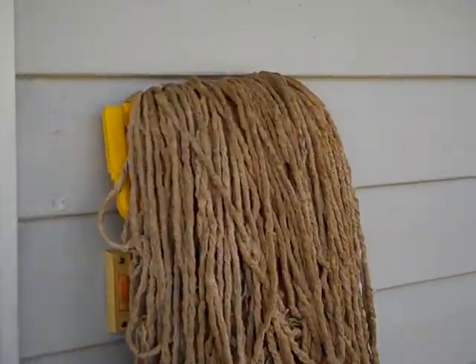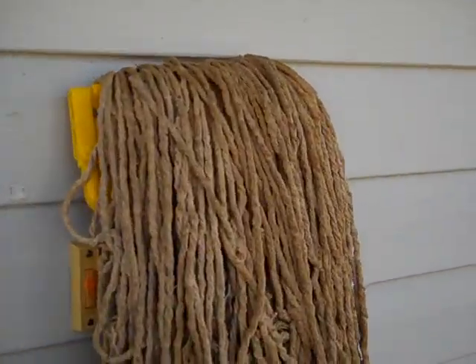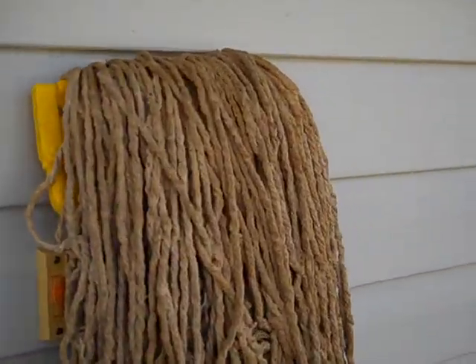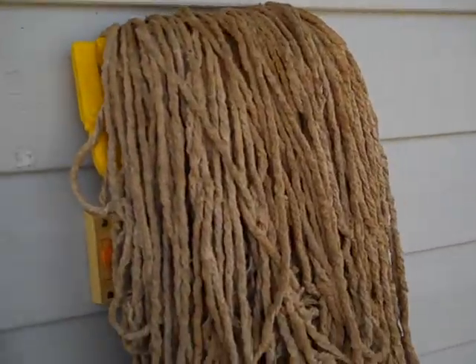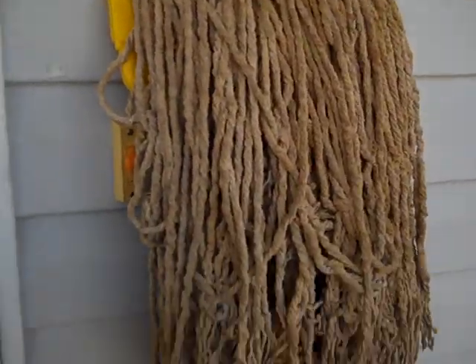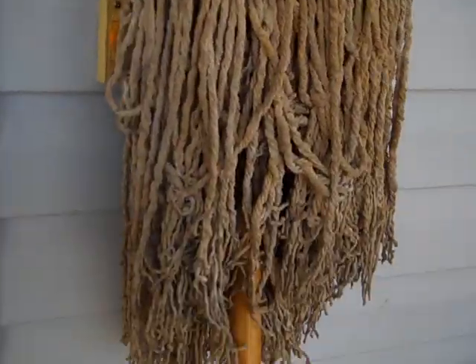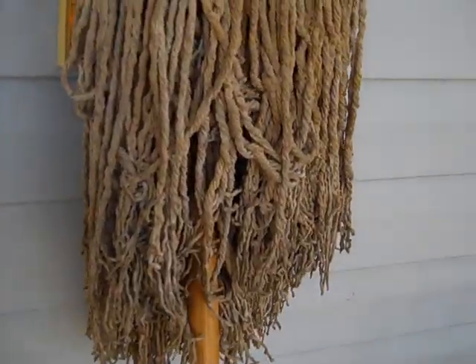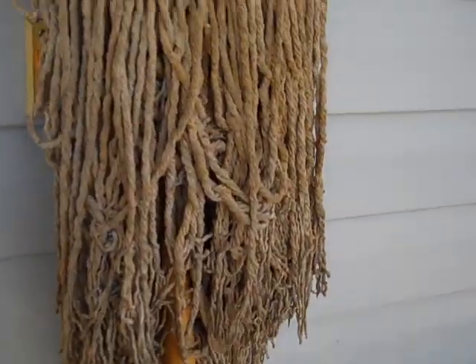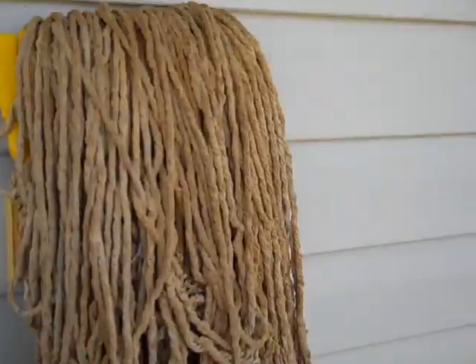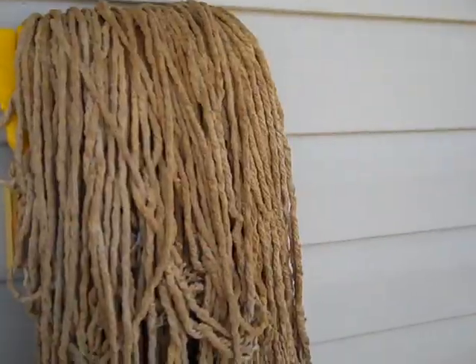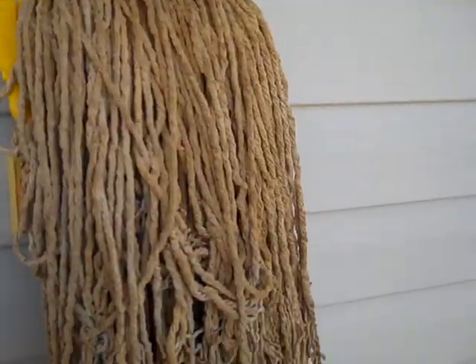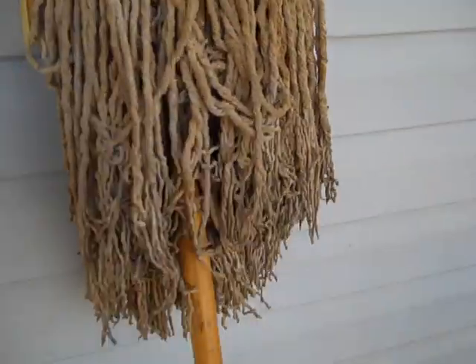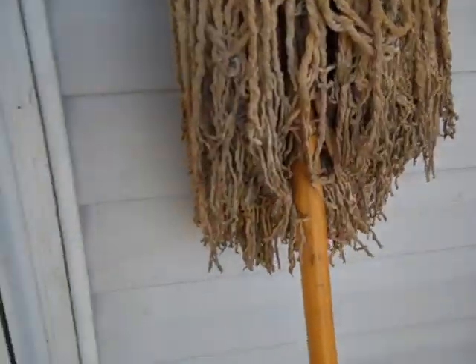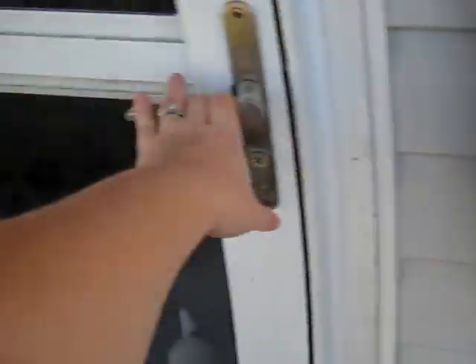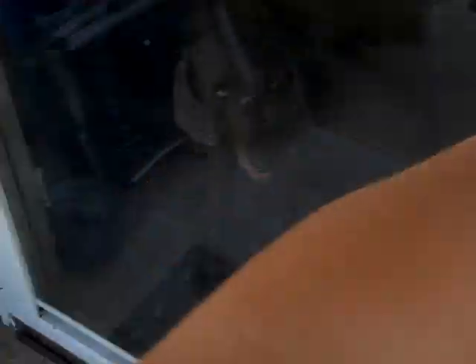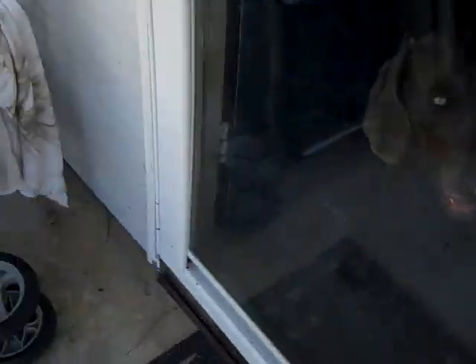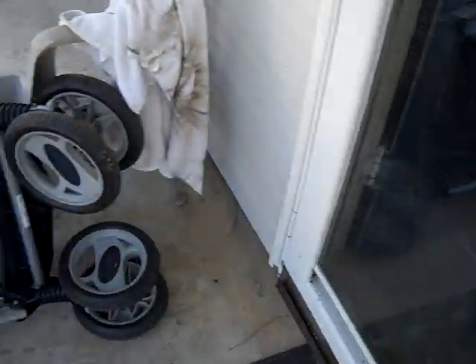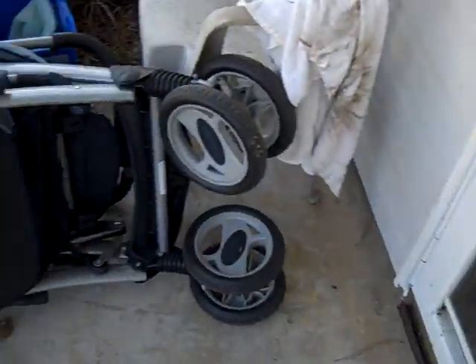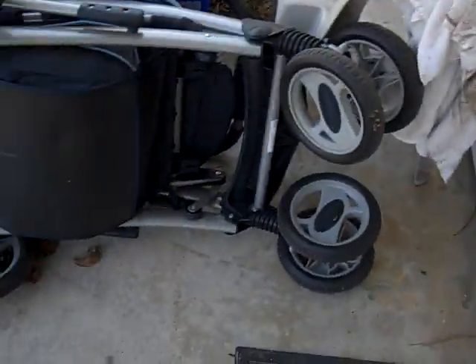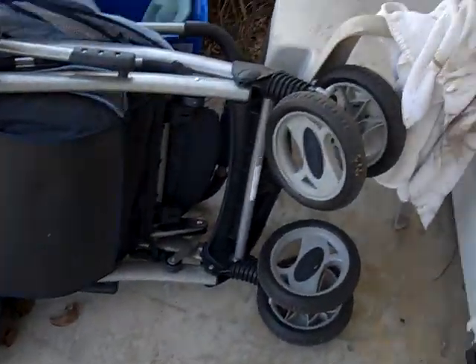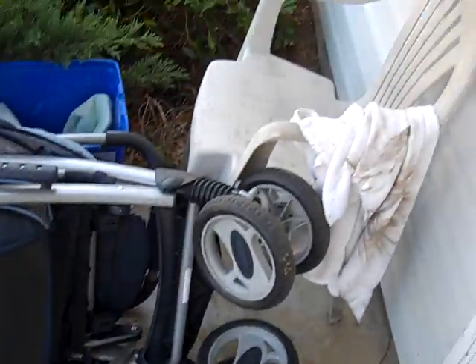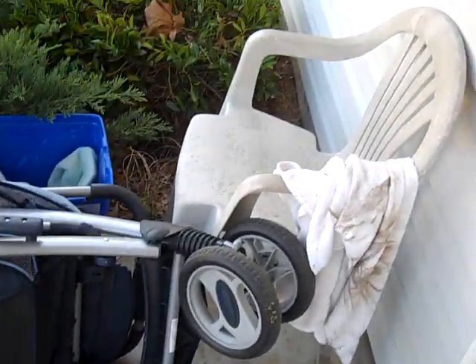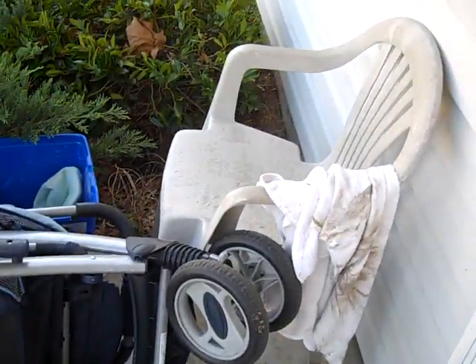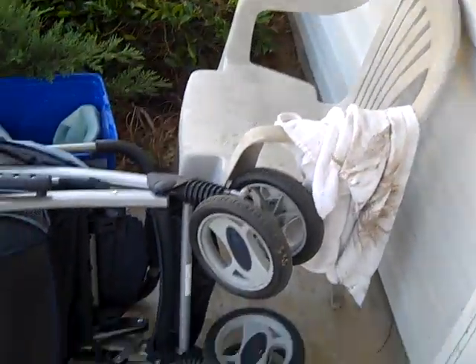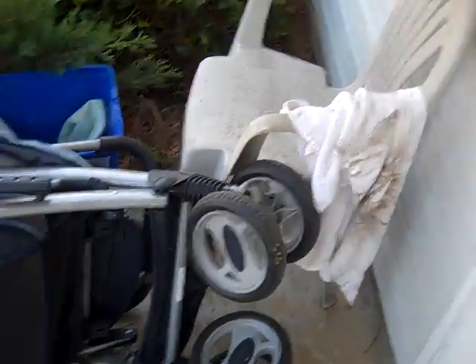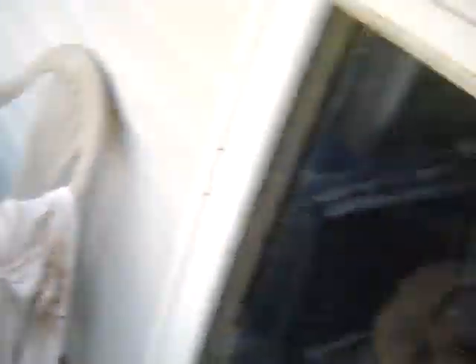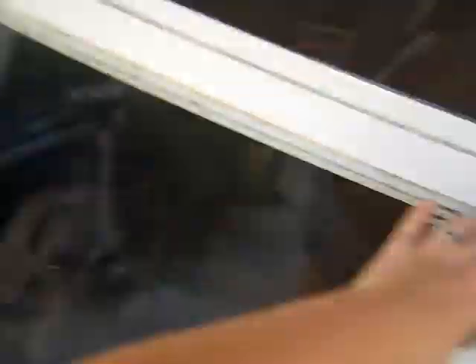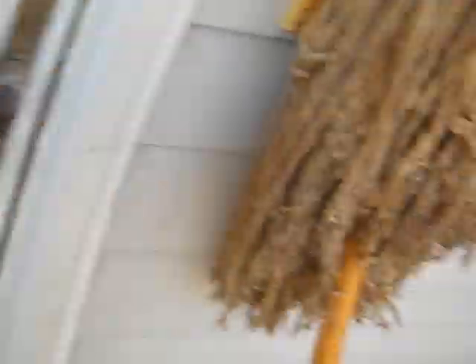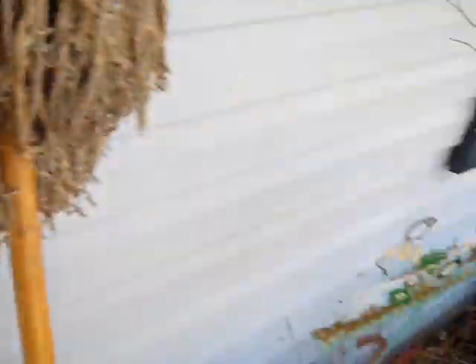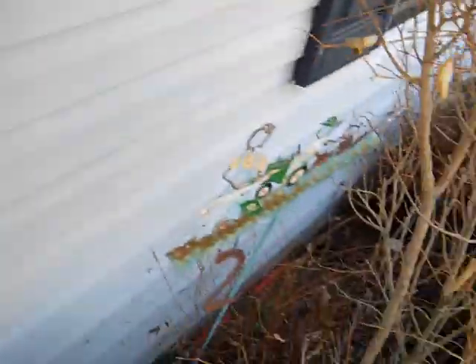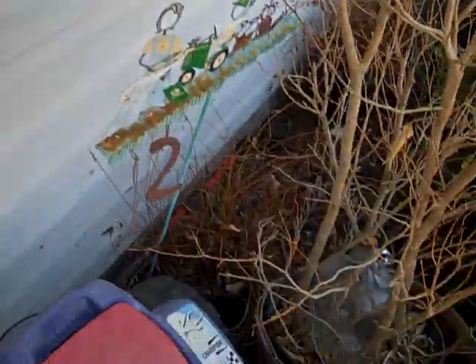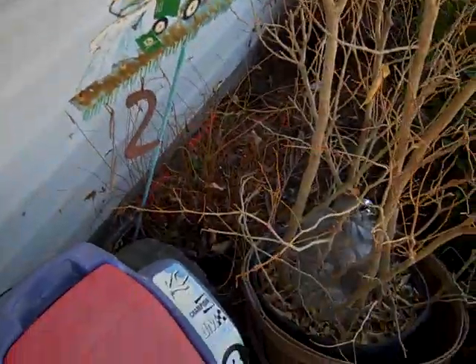We don't have a very big house, so we have things on our front porch that probably should not be here.